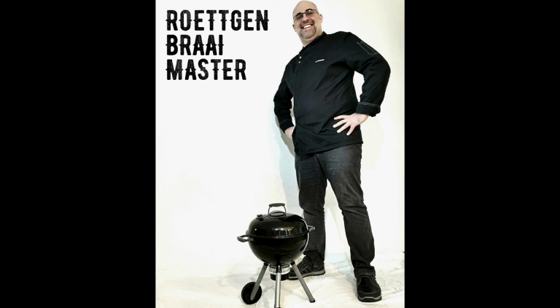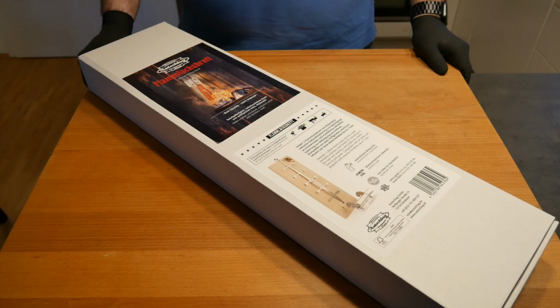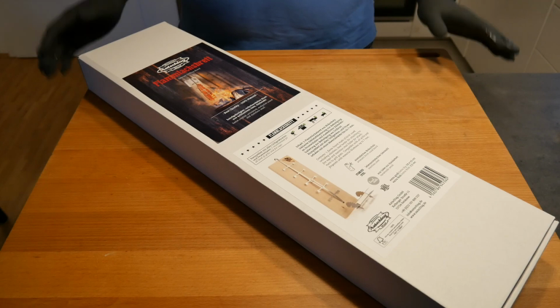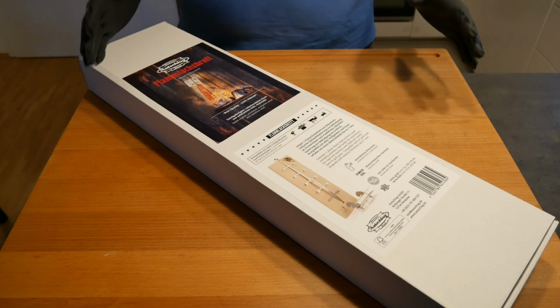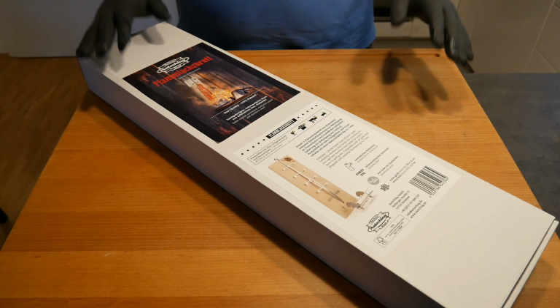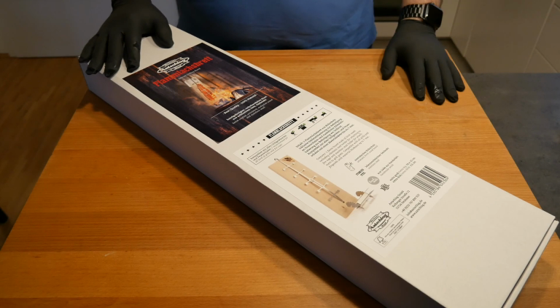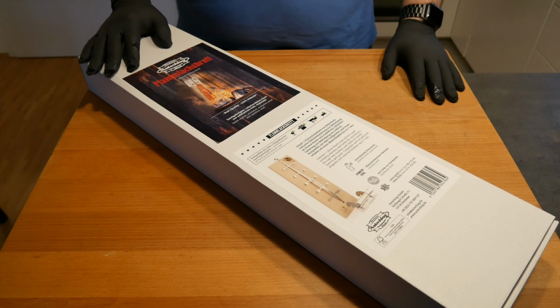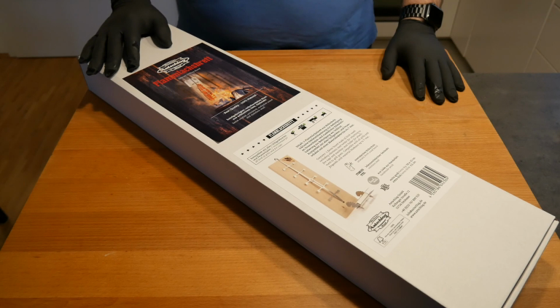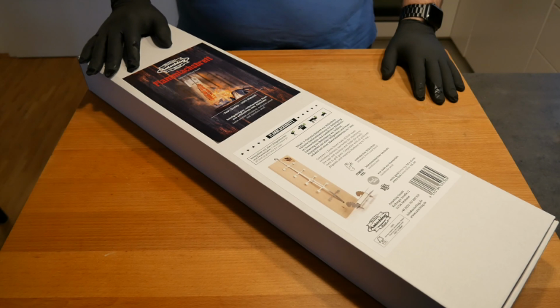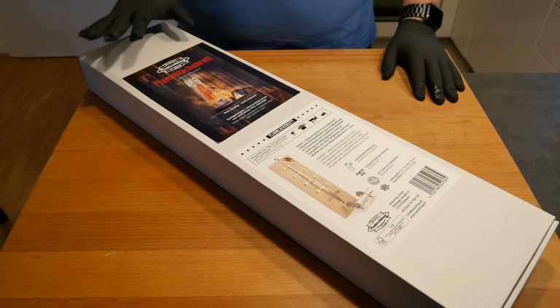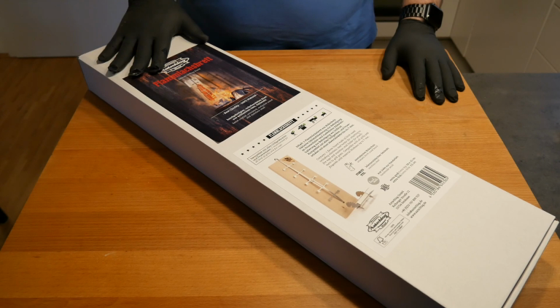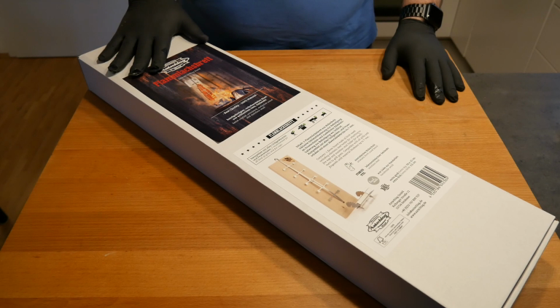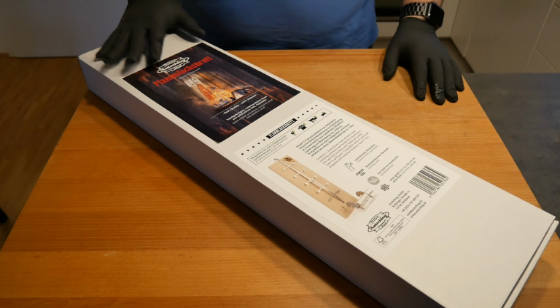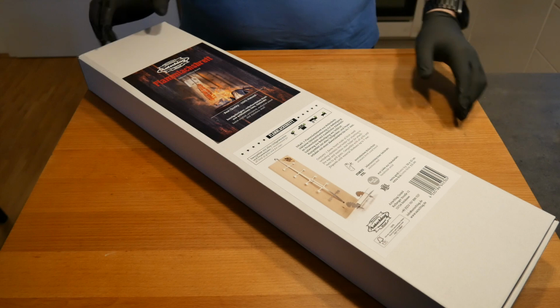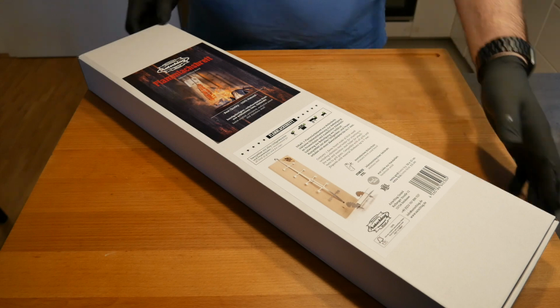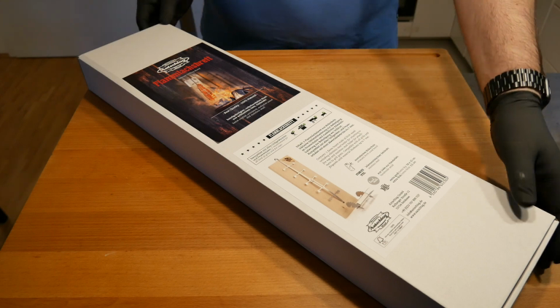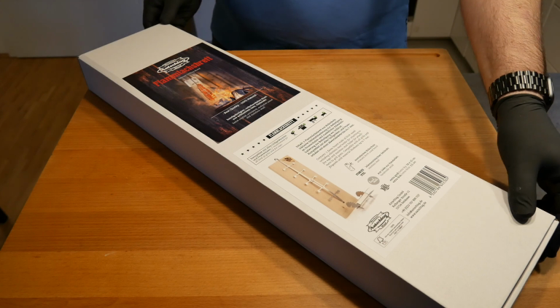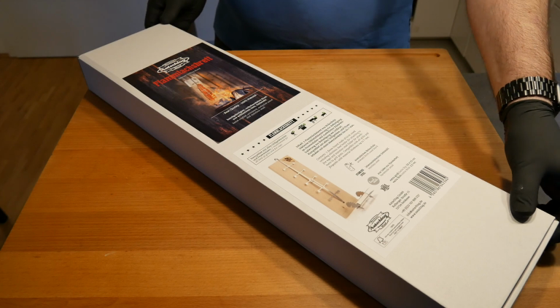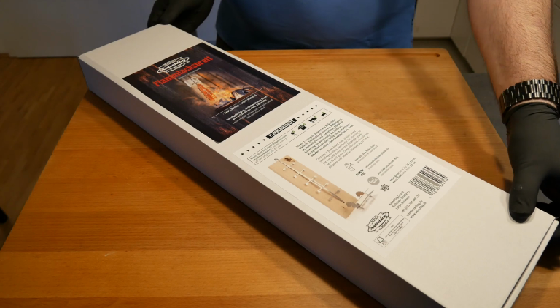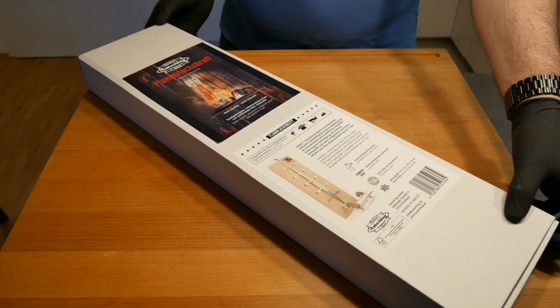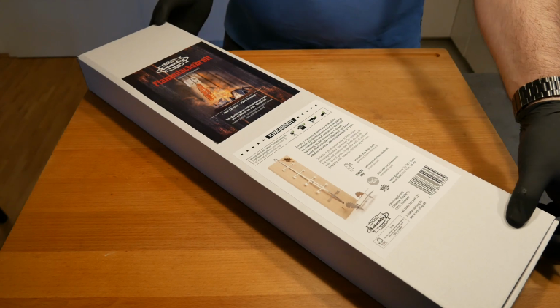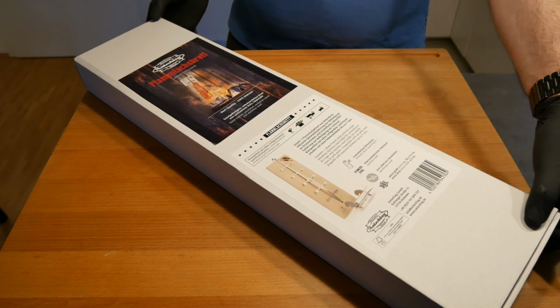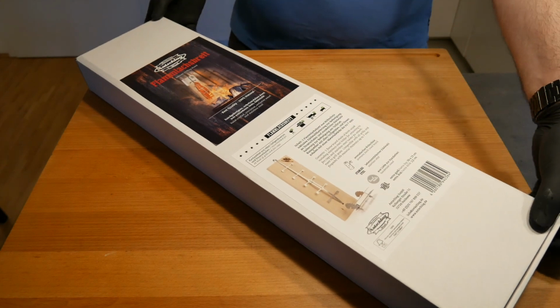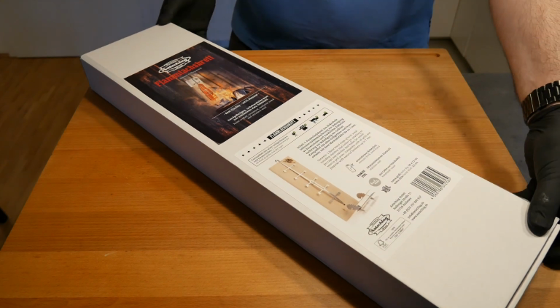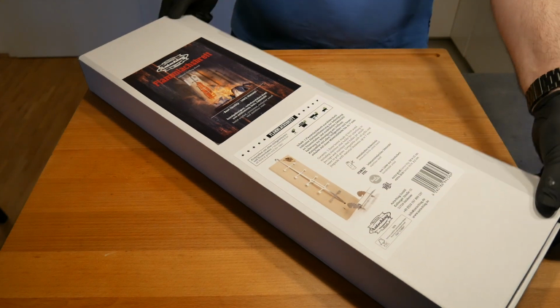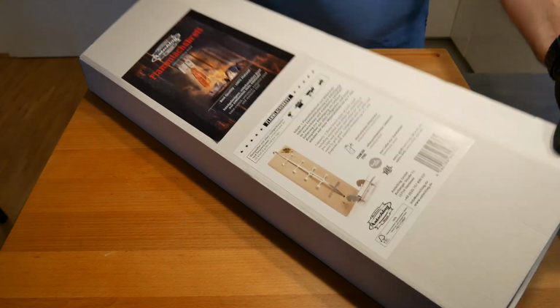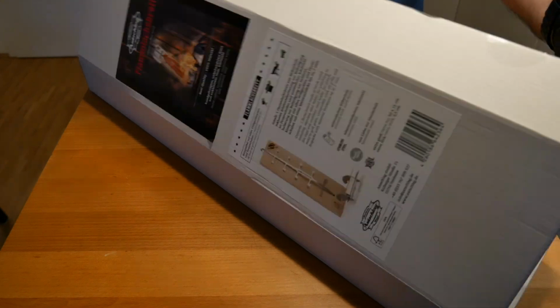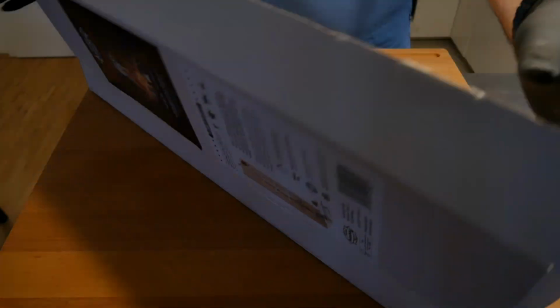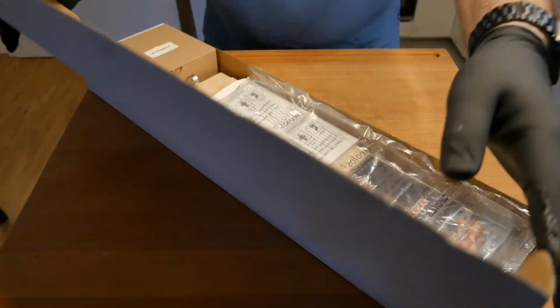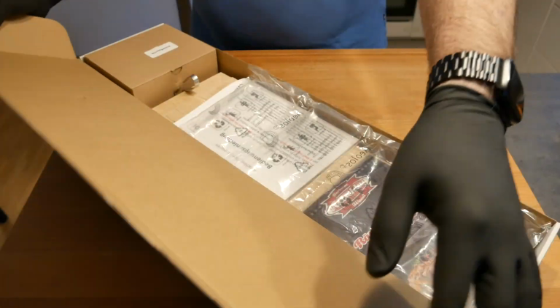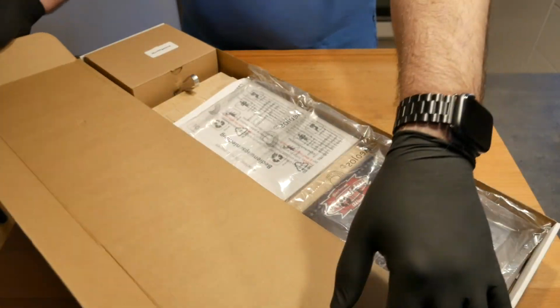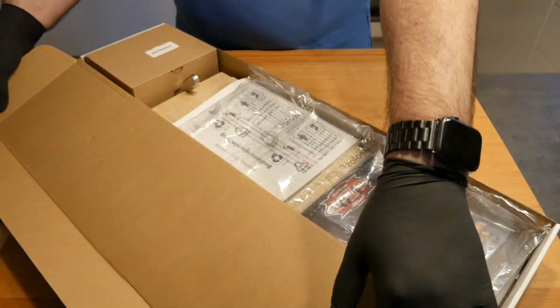This is what I got from Akschlag. This is a flame board and we're going to open this up together and see what's inside.